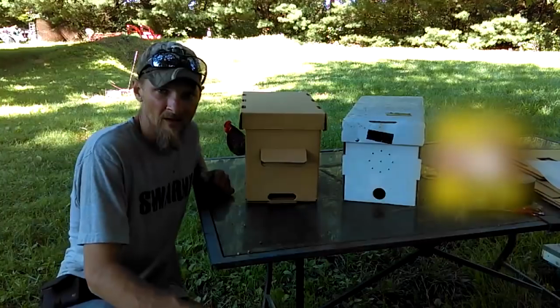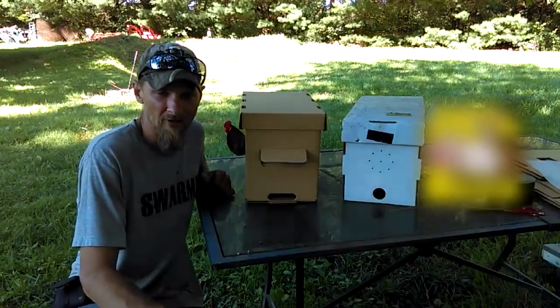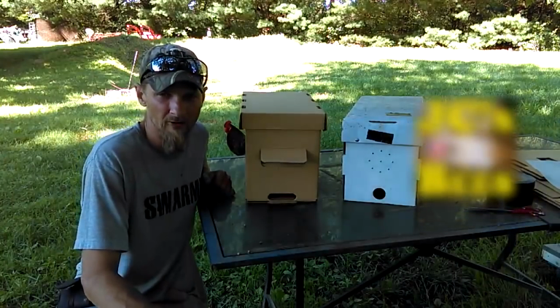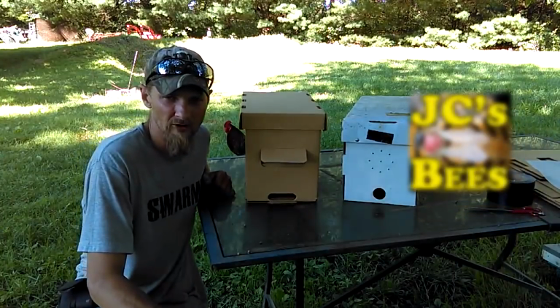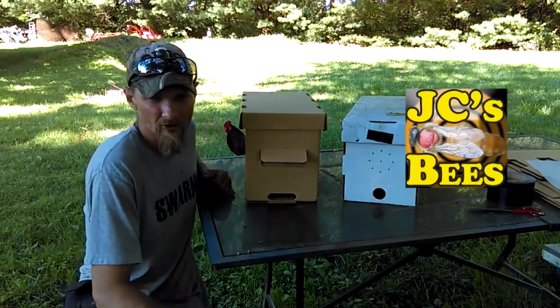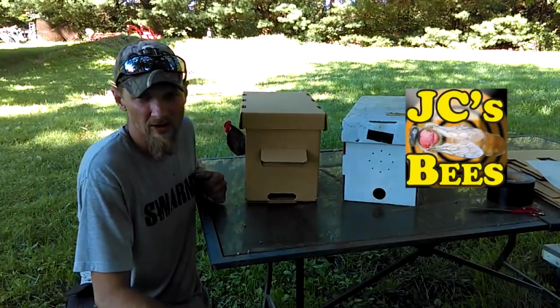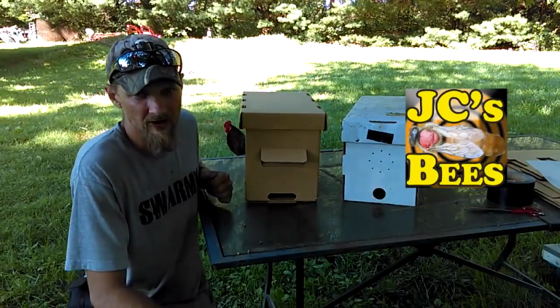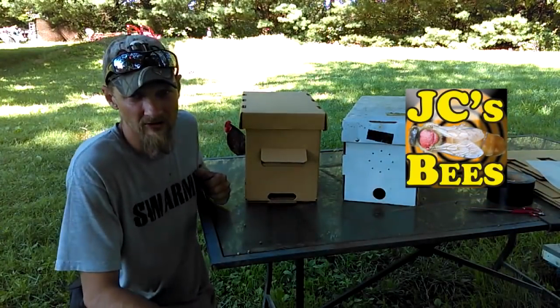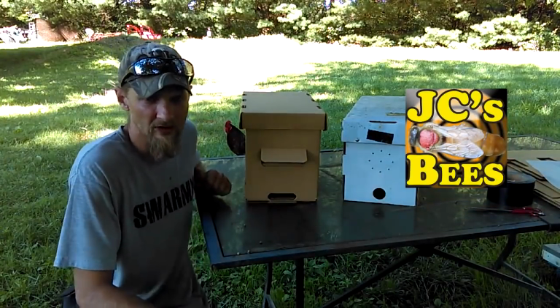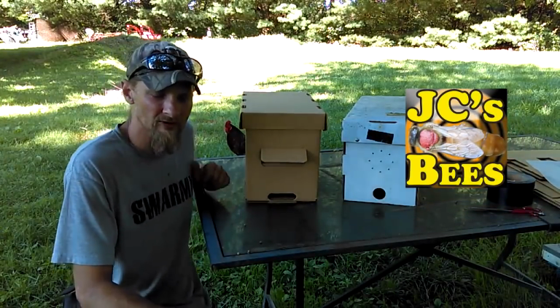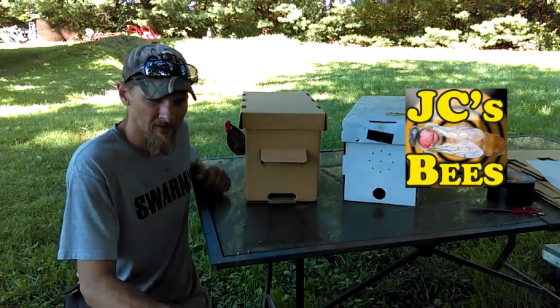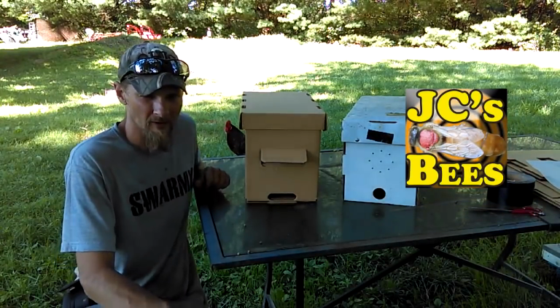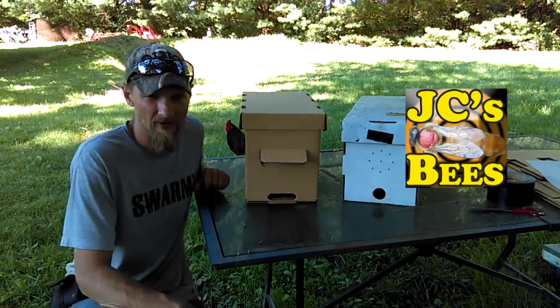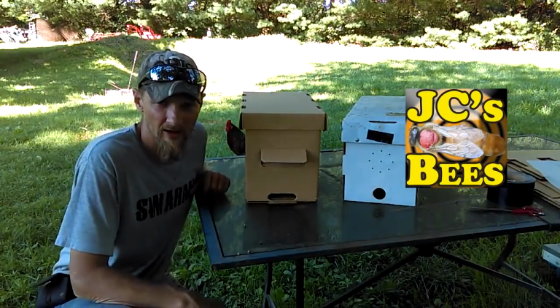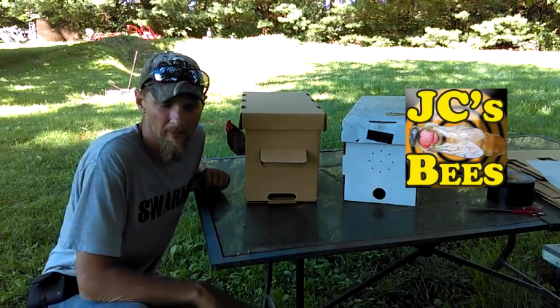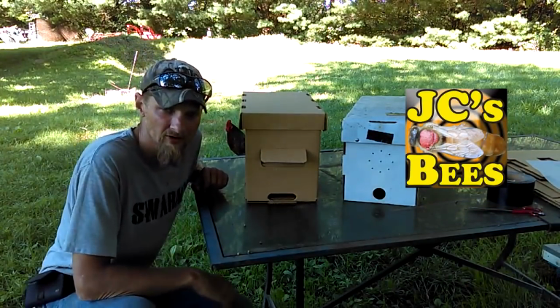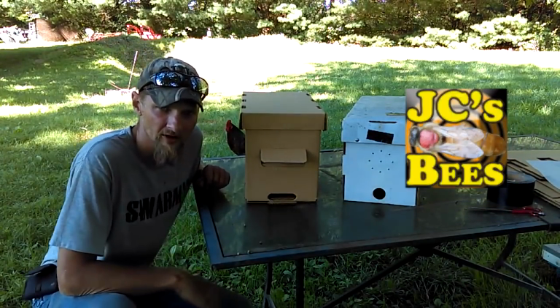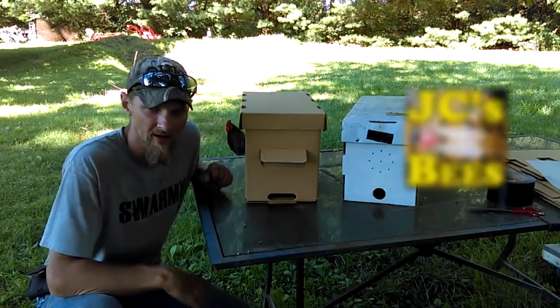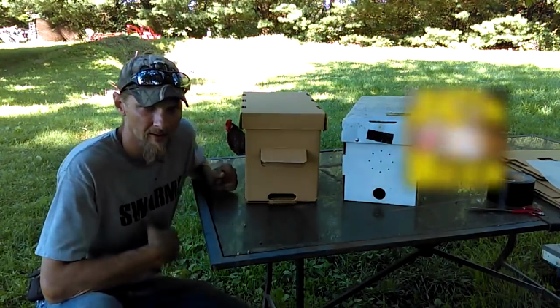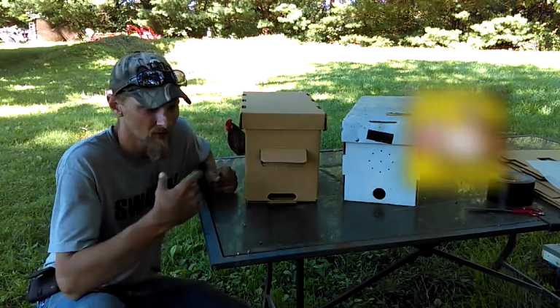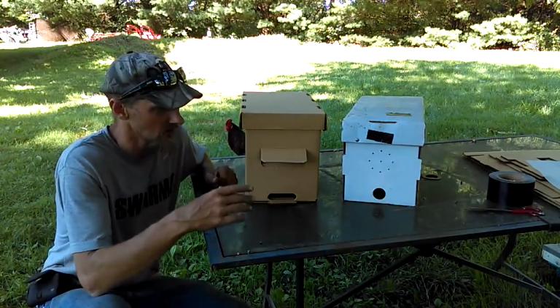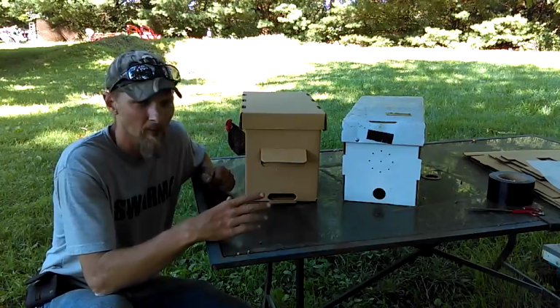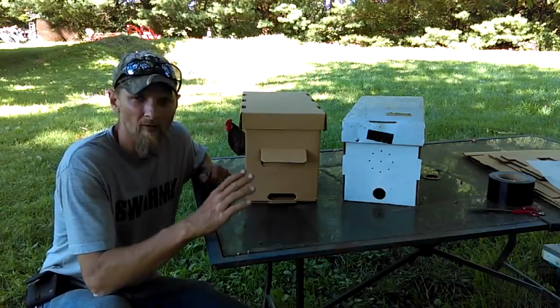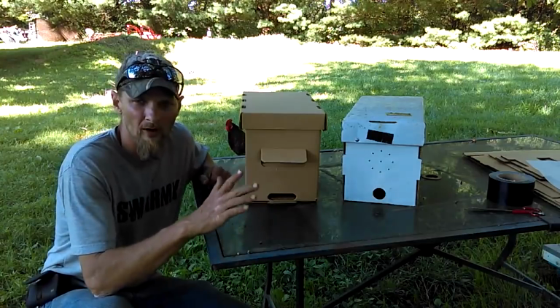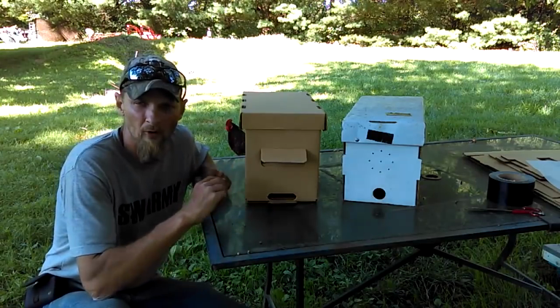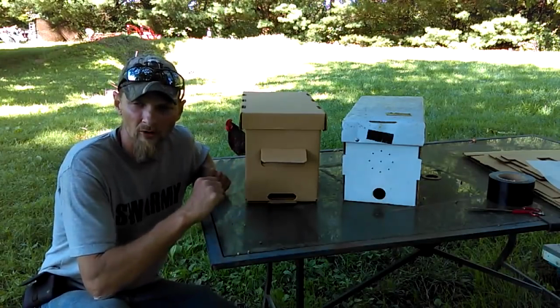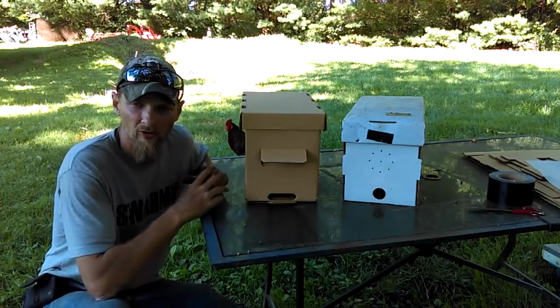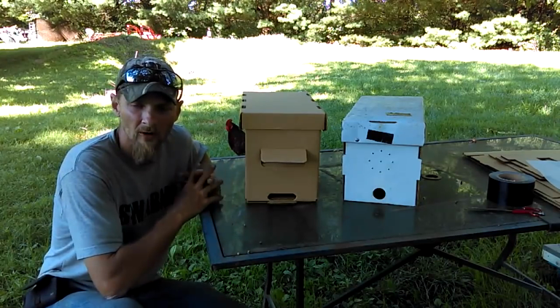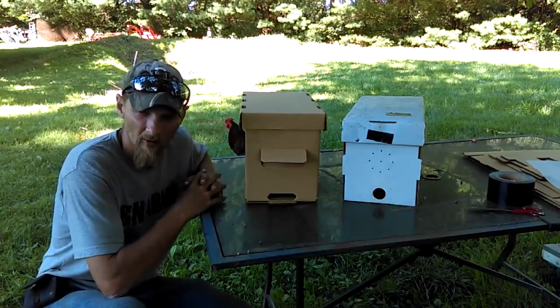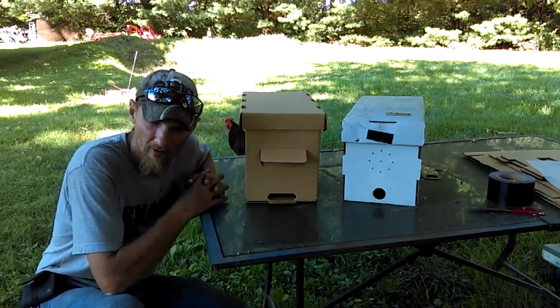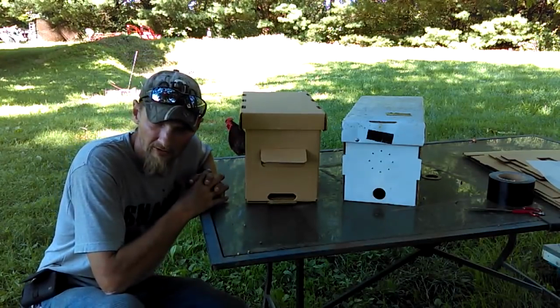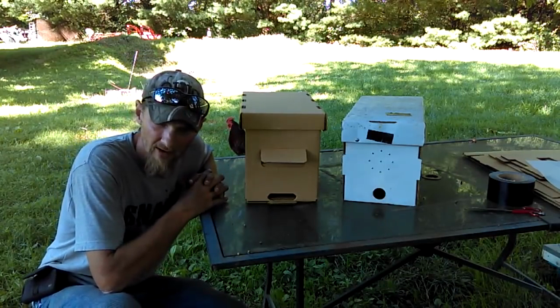Hello folks, Jason Crispin here at JC's Bees. I wanted to take a couple of minutes and show you a couple of the cardboard nucs on the market today.